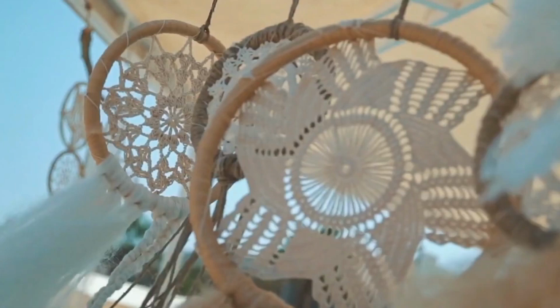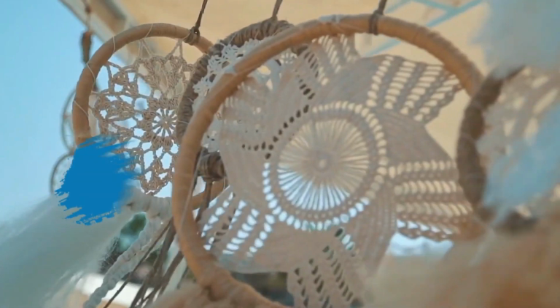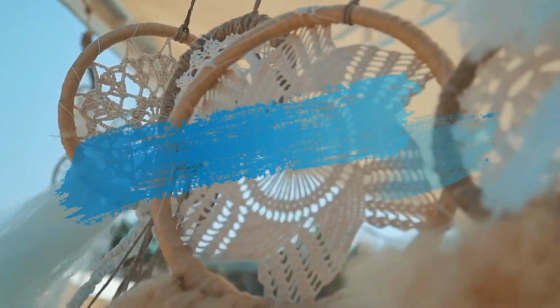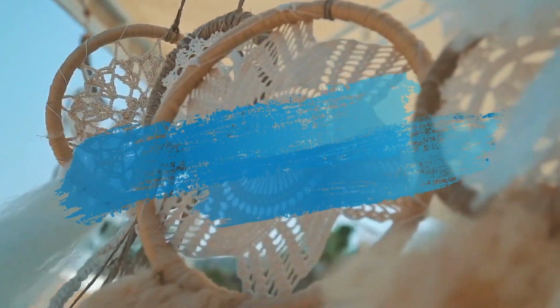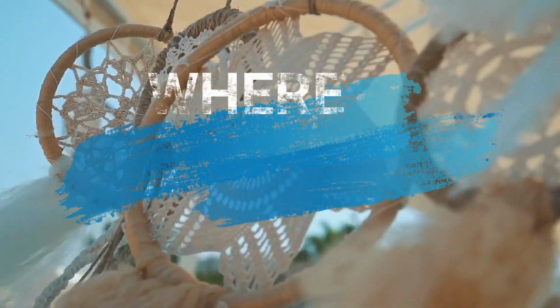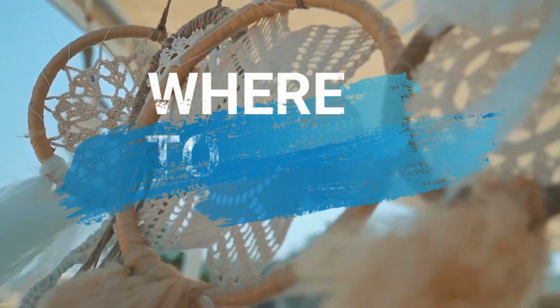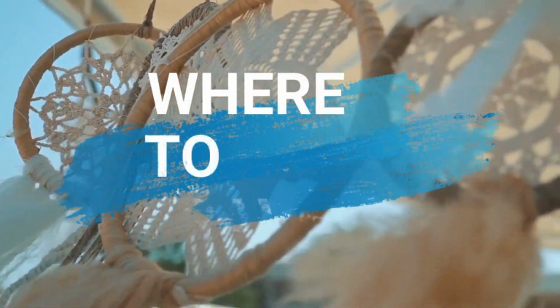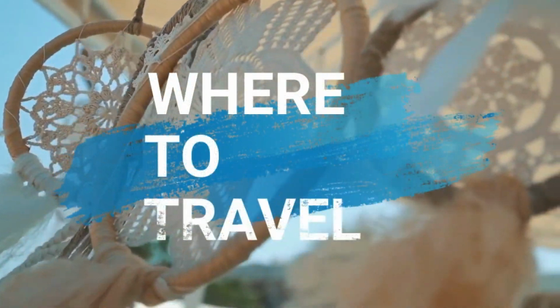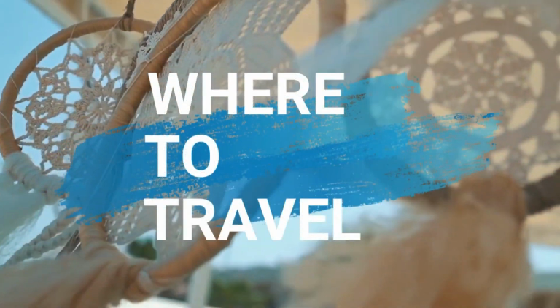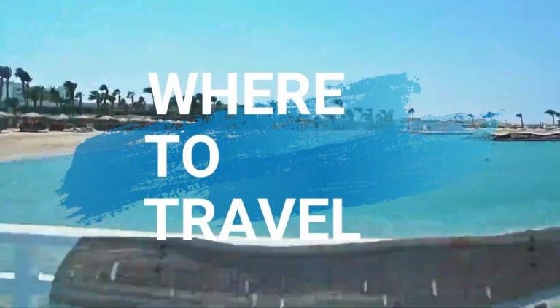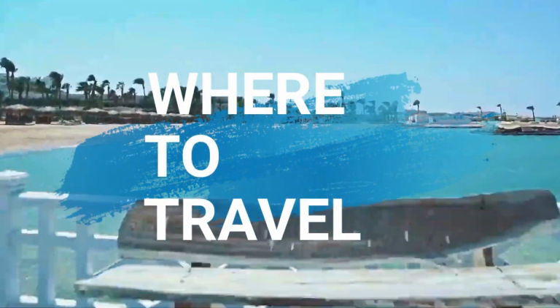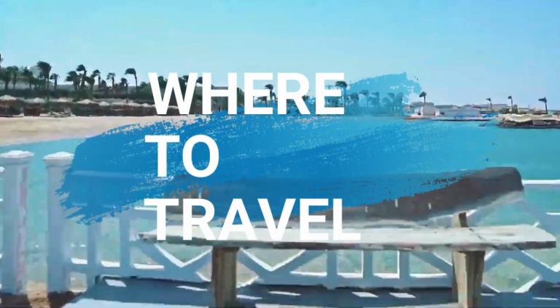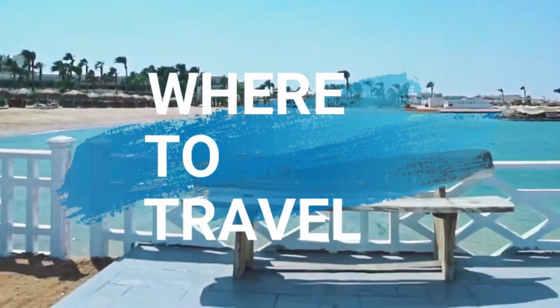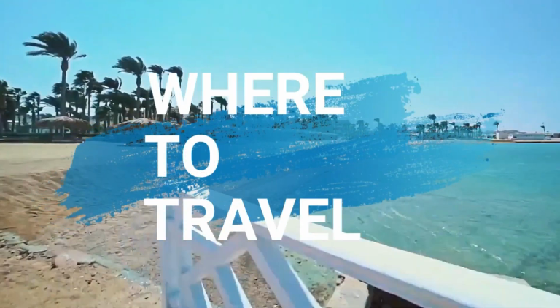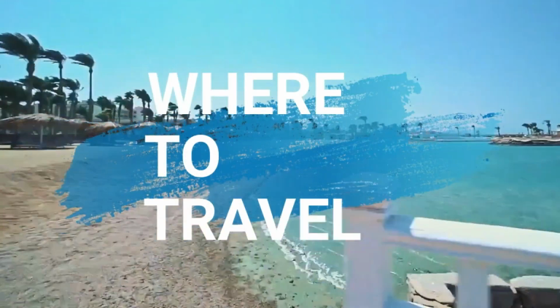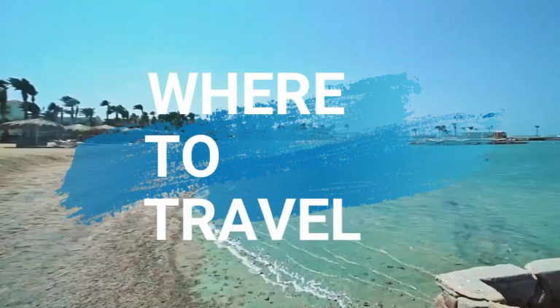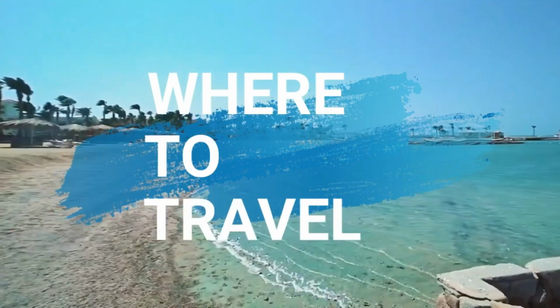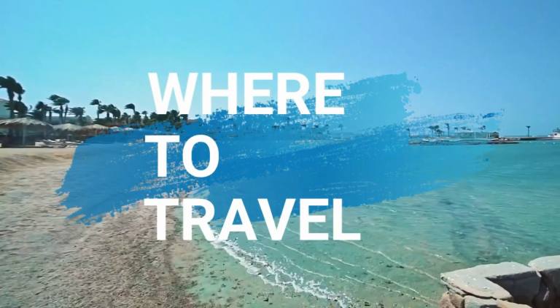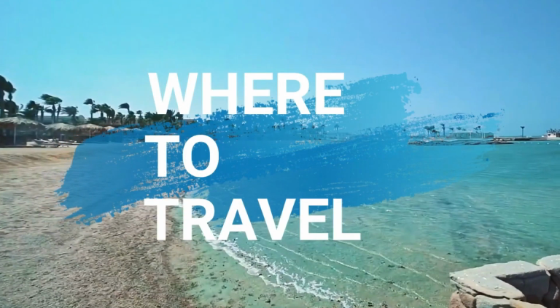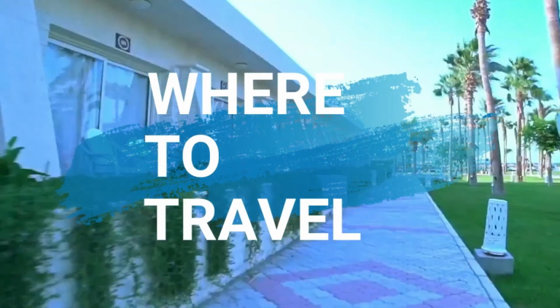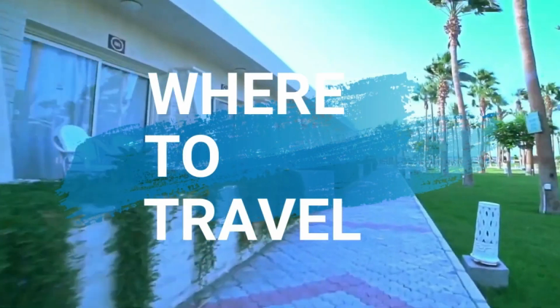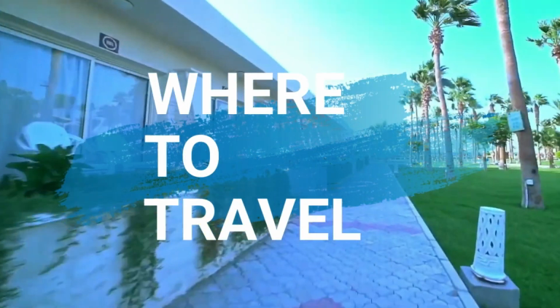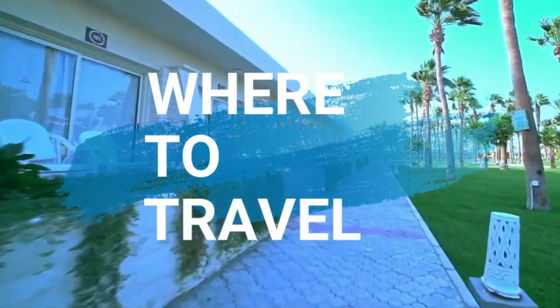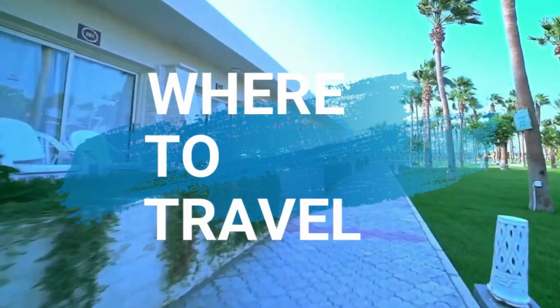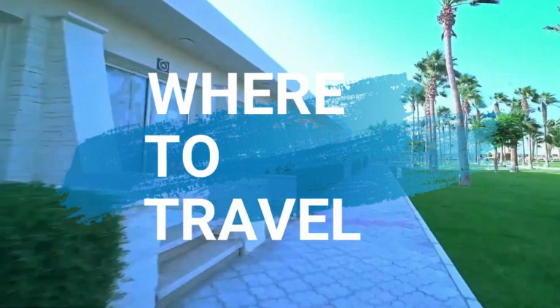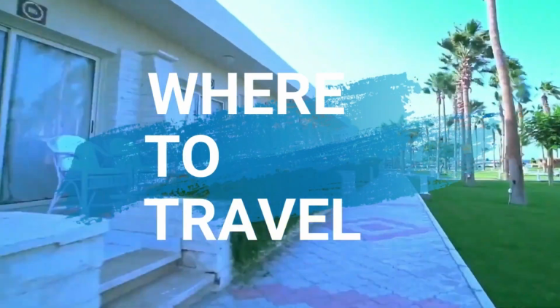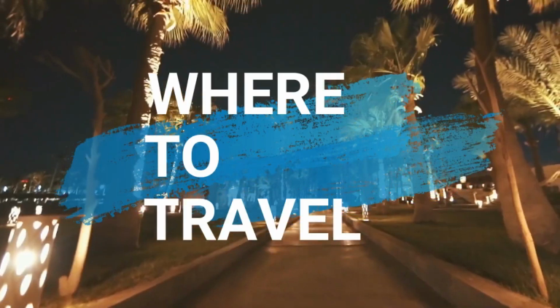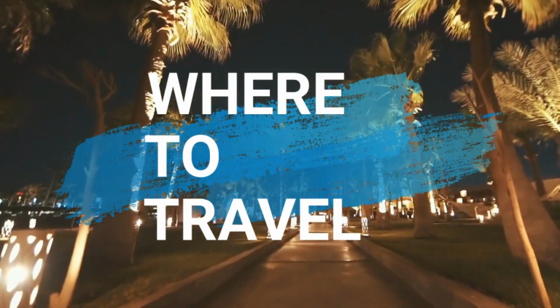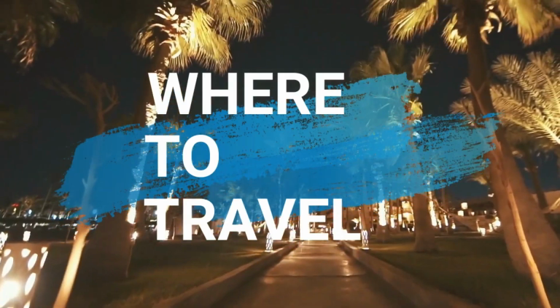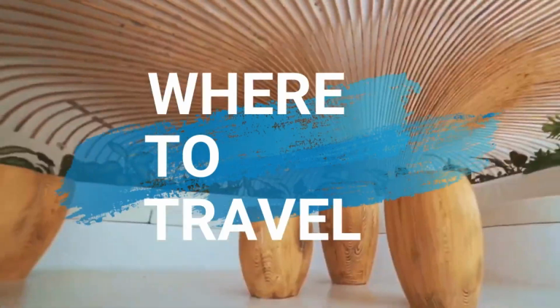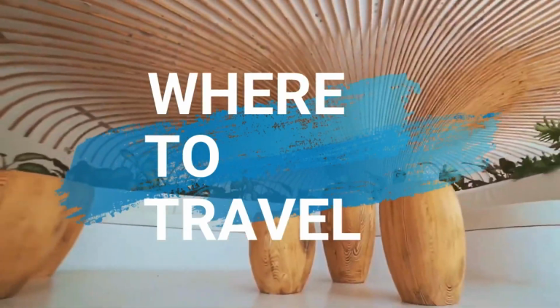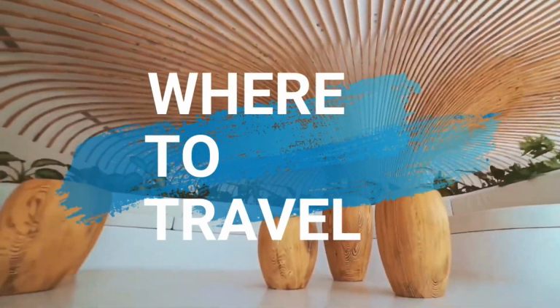Welcome fellow traveler. This channel is here to help you find the best destination you can travel to.